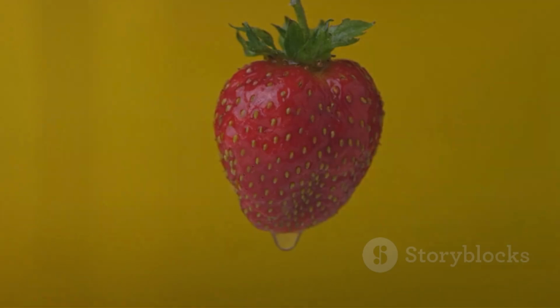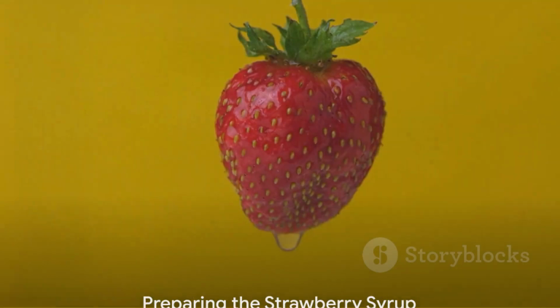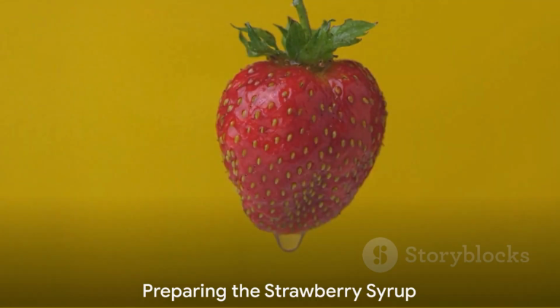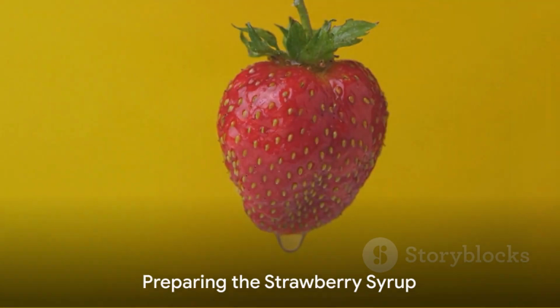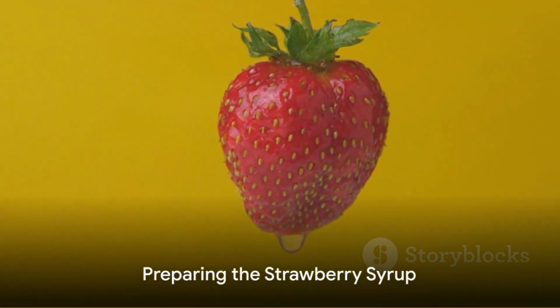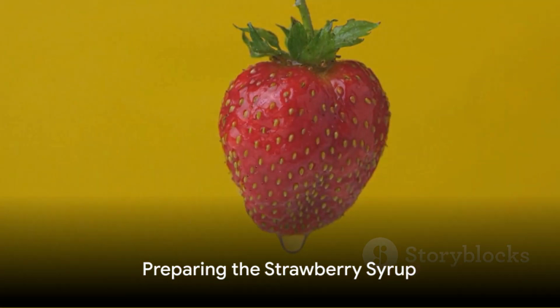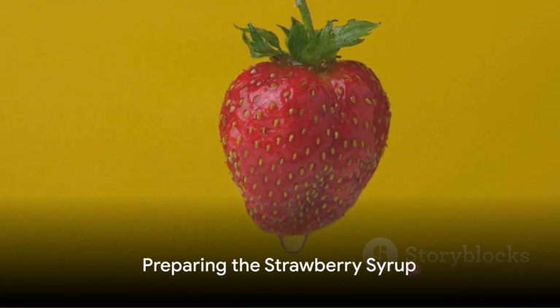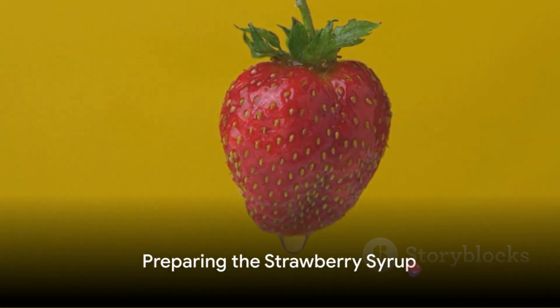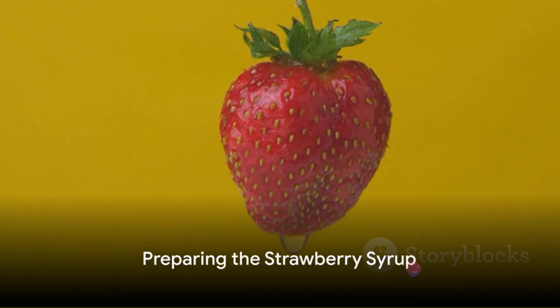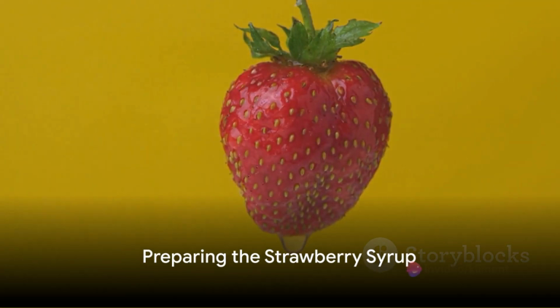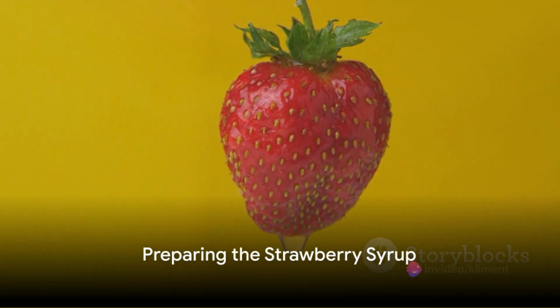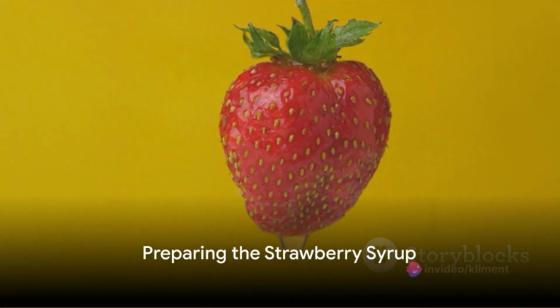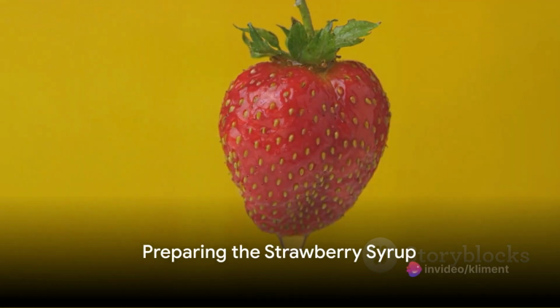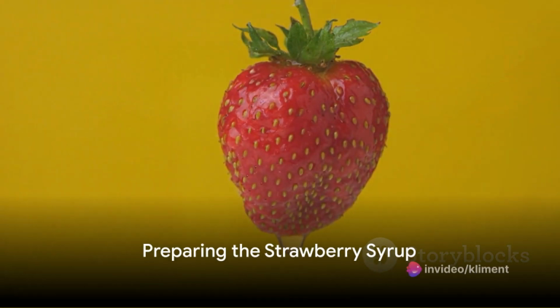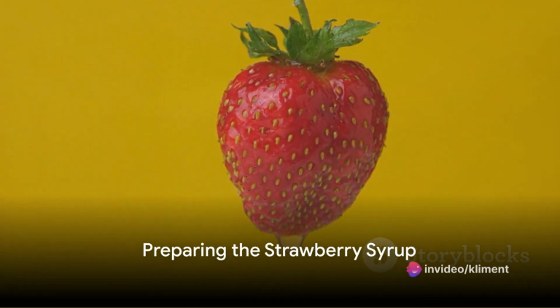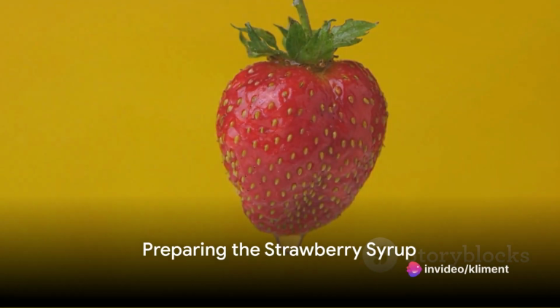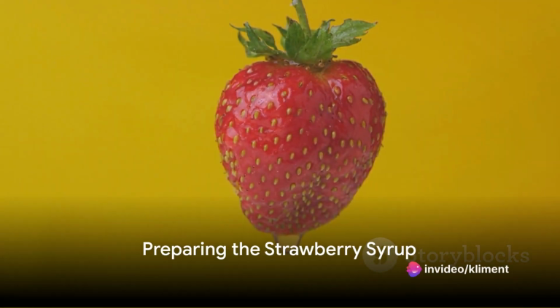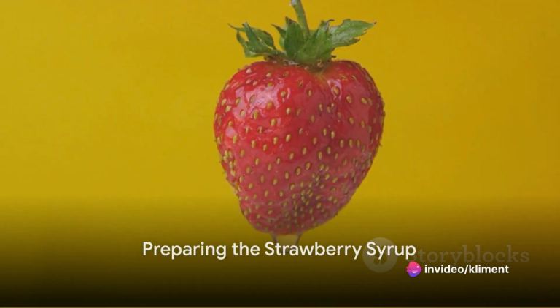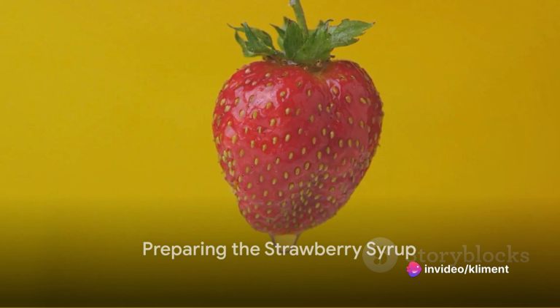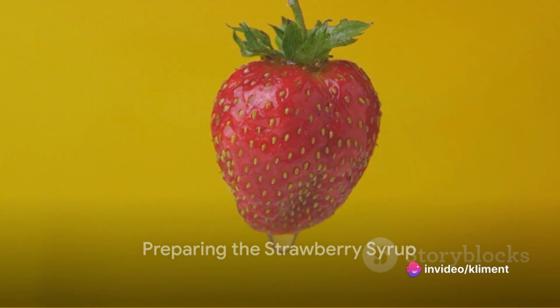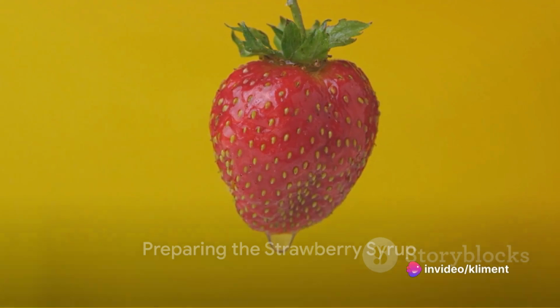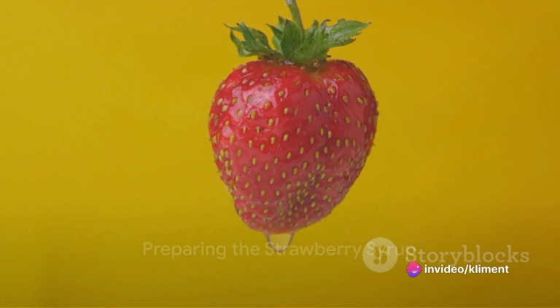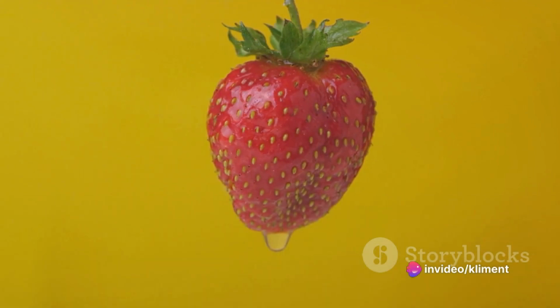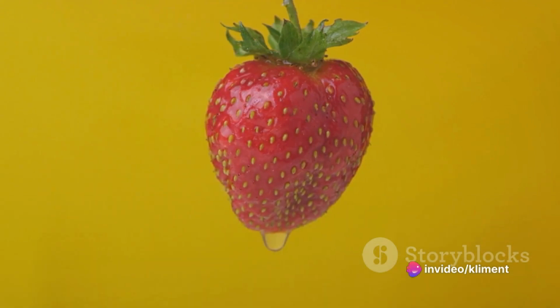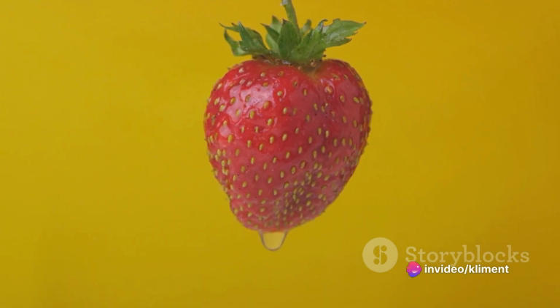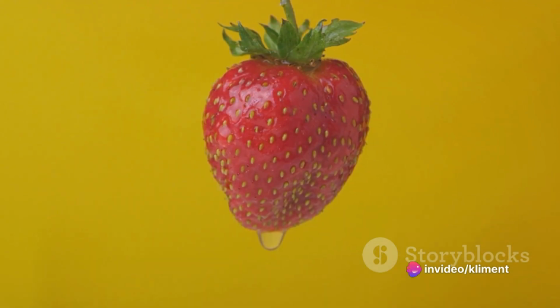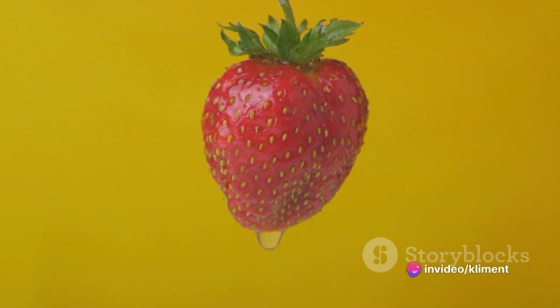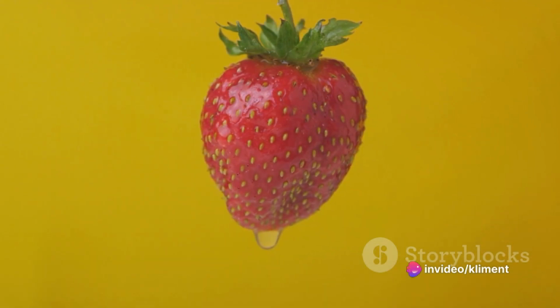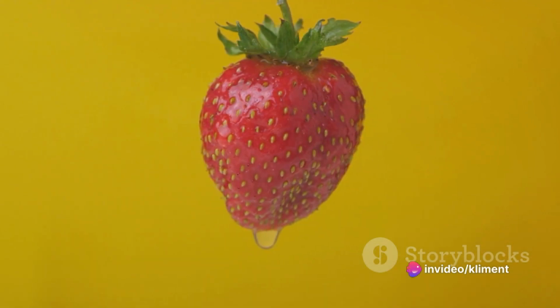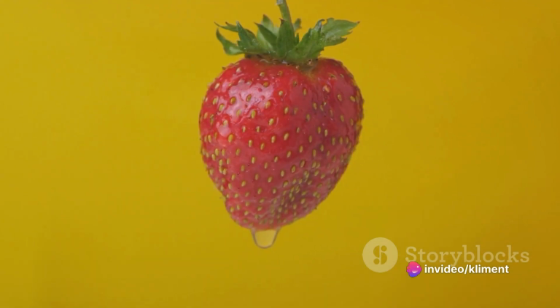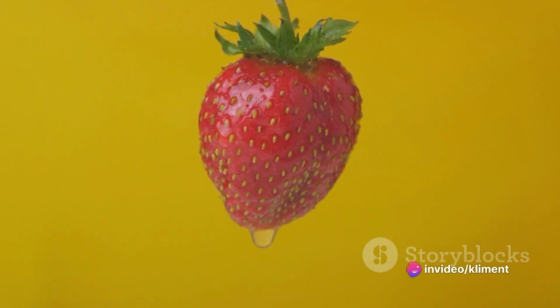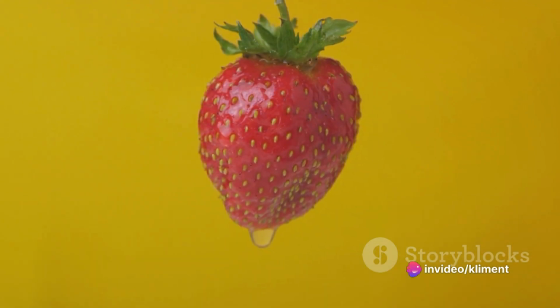Begin by washing the strawberries thoroughly. Once they're clean, remove the stems and cut them into halves.